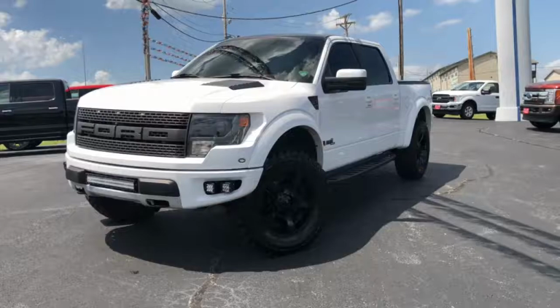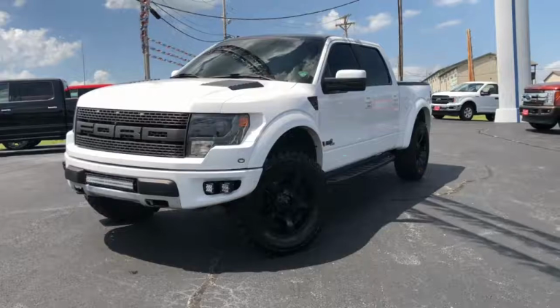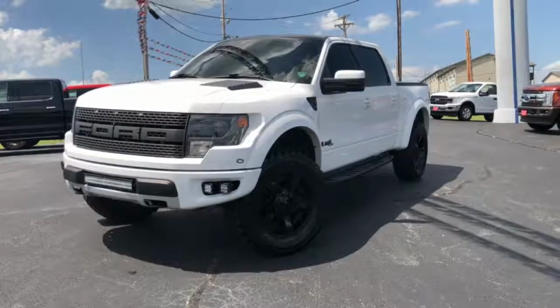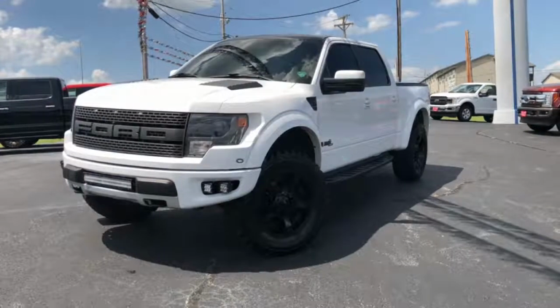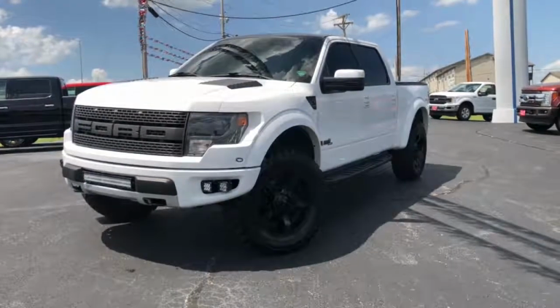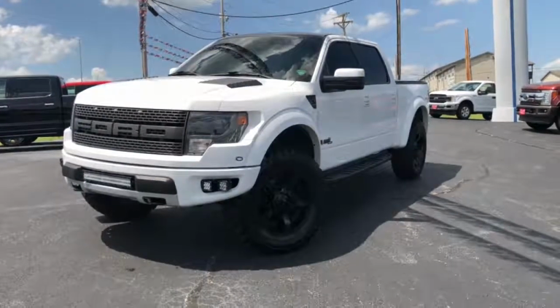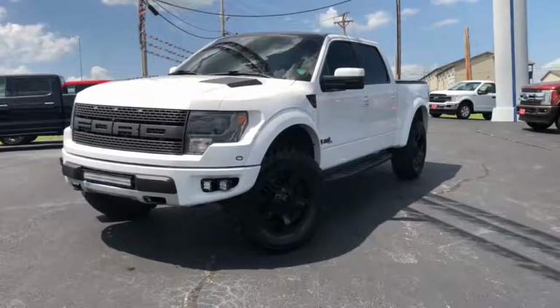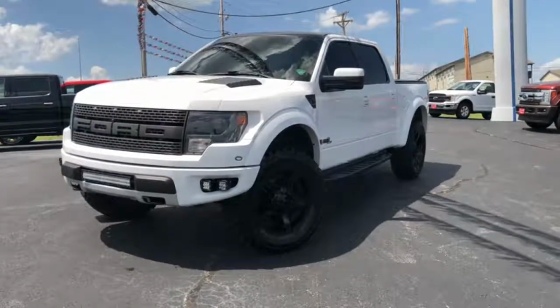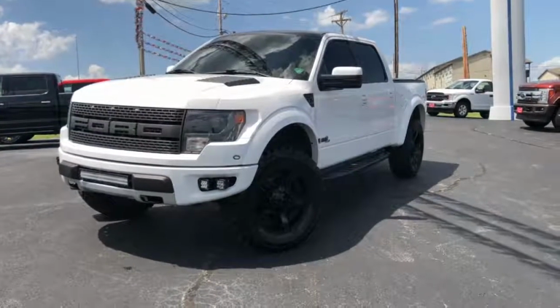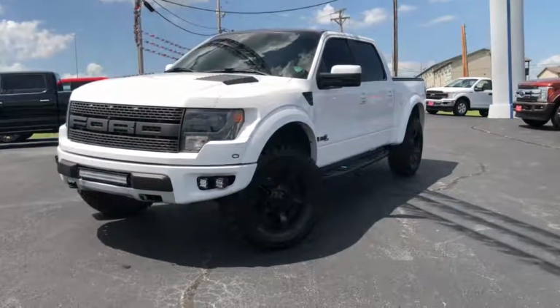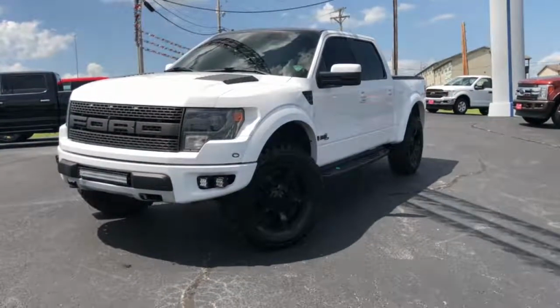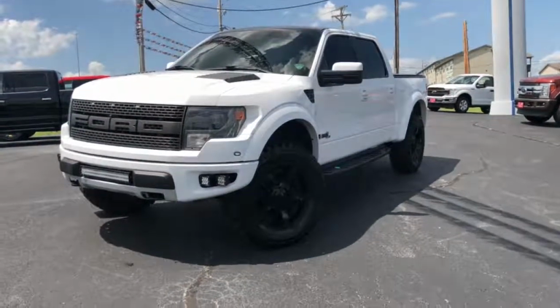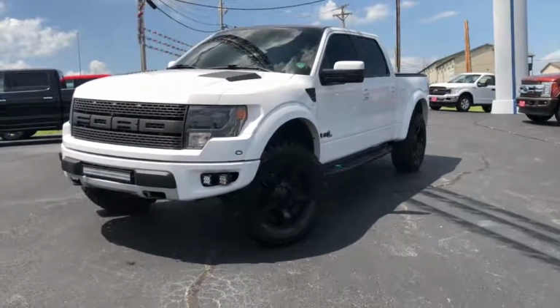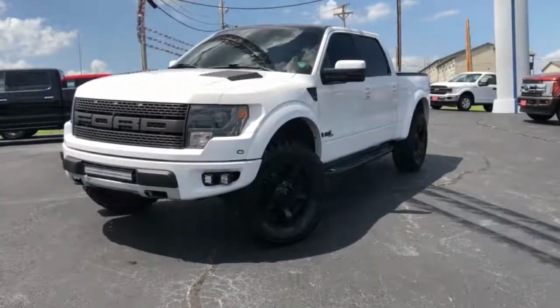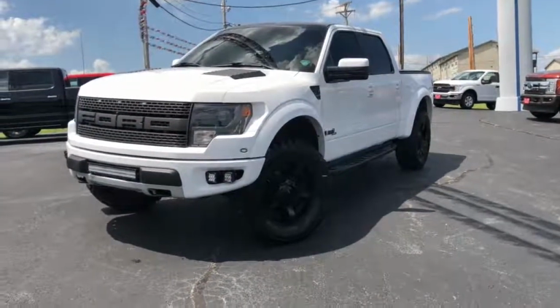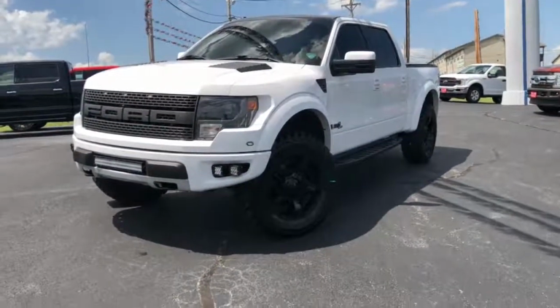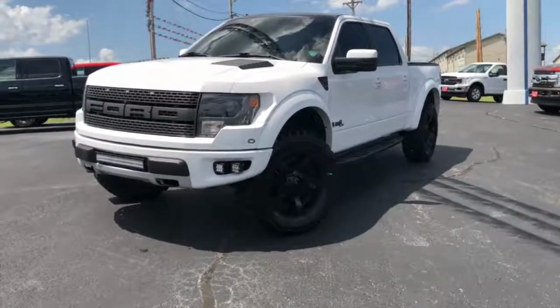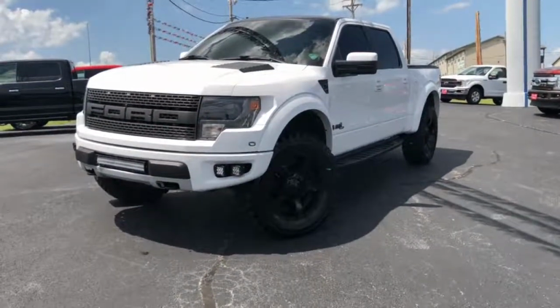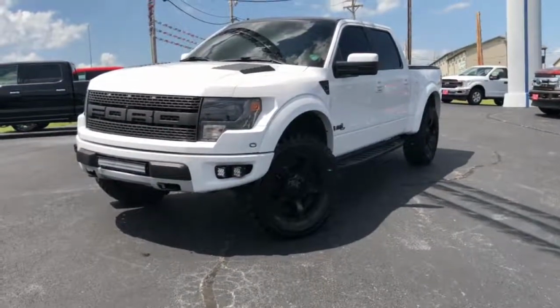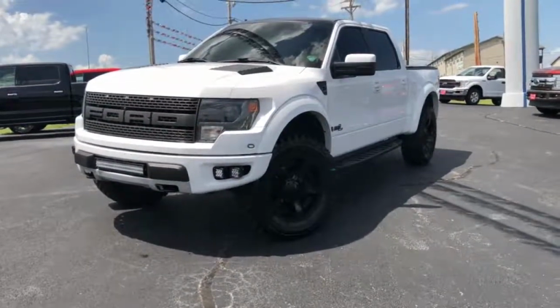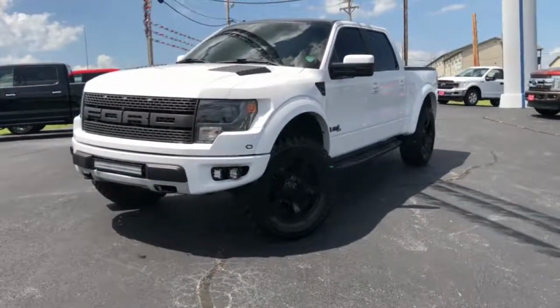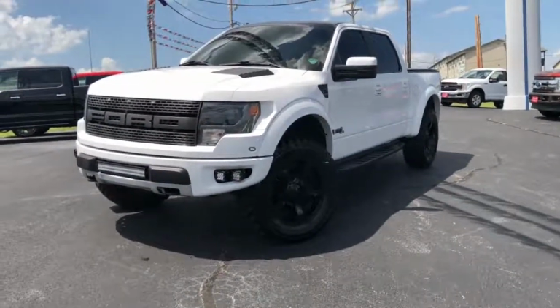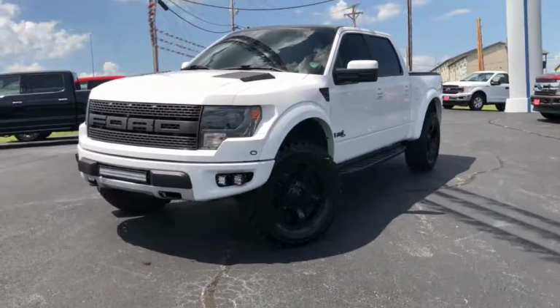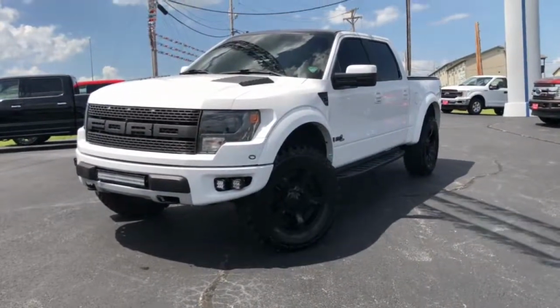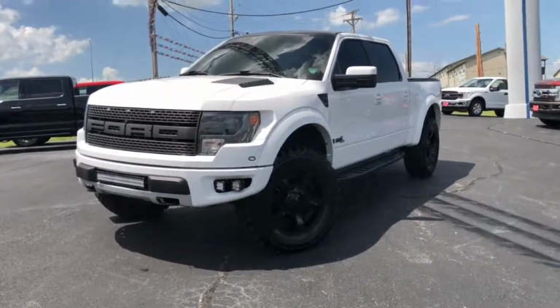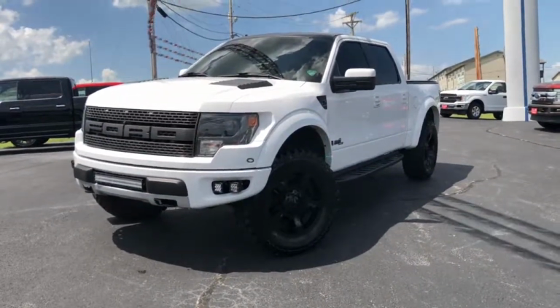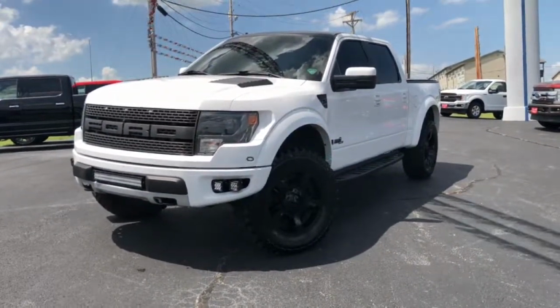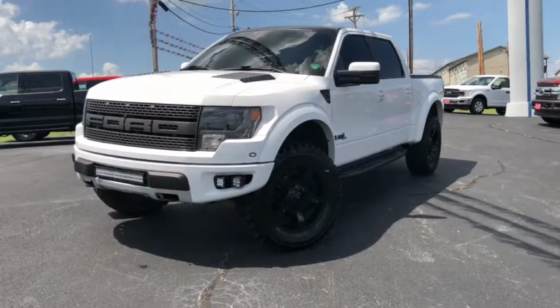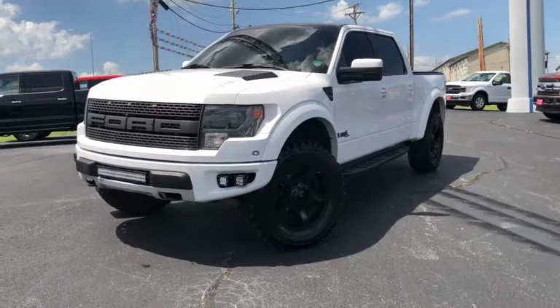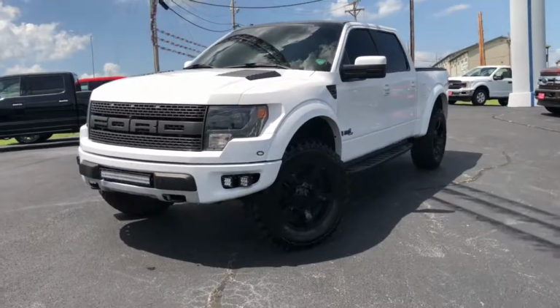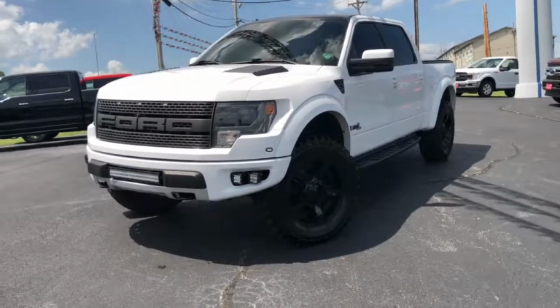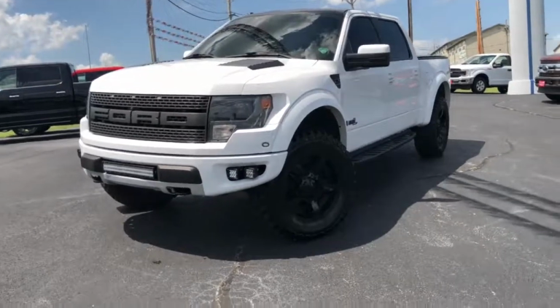Hey guys, this is Dallas up here at Tri-Lakes Motors. Just wanted to show you the newest inventory that we just got in.